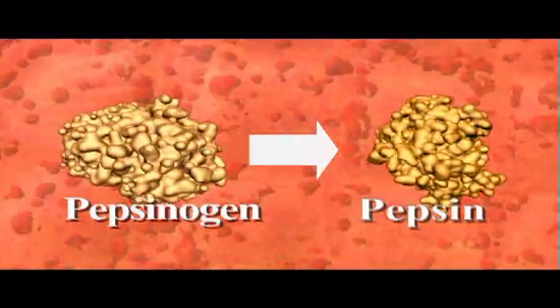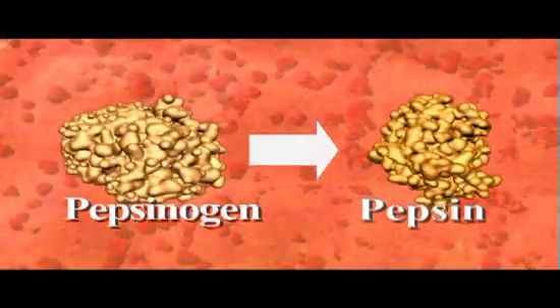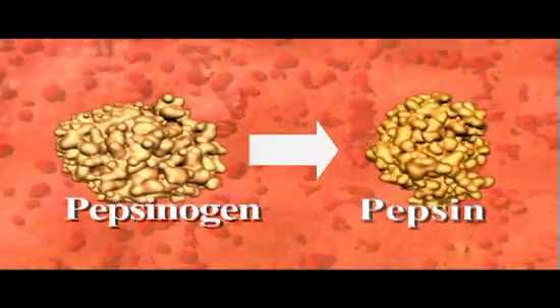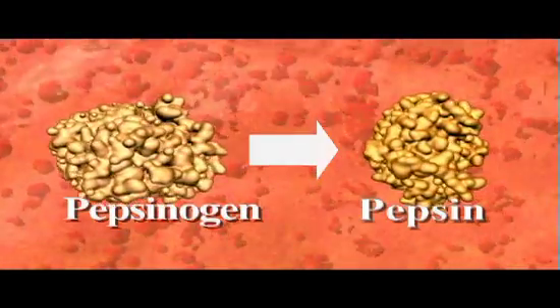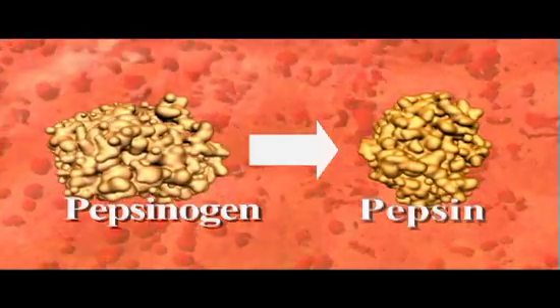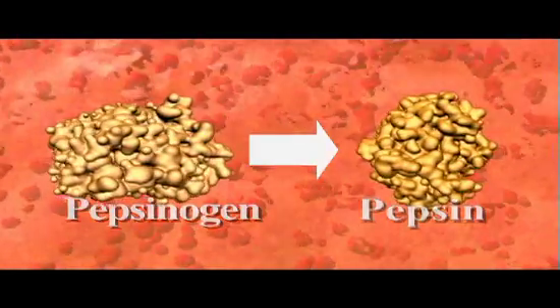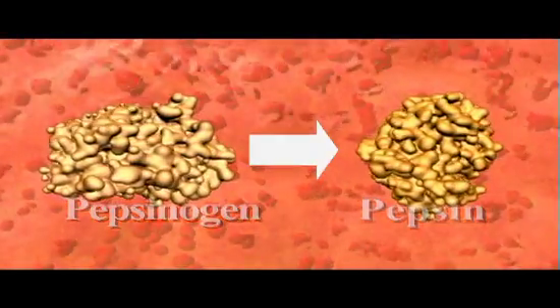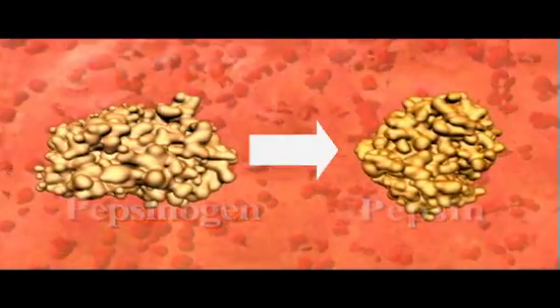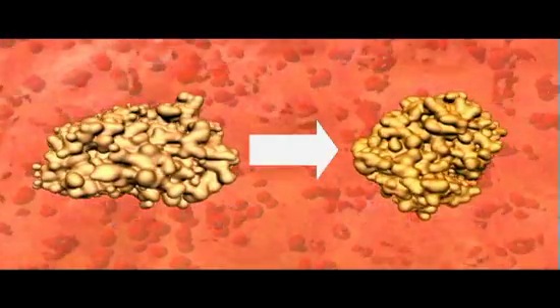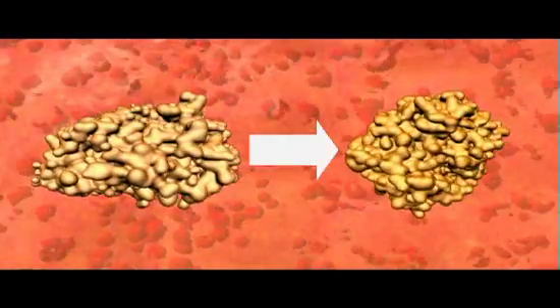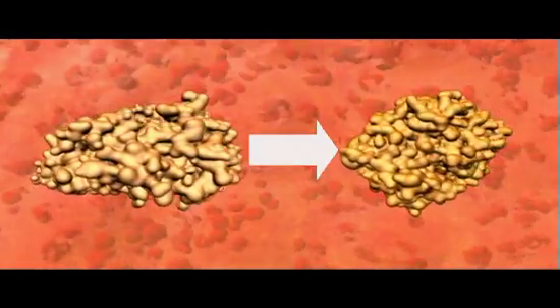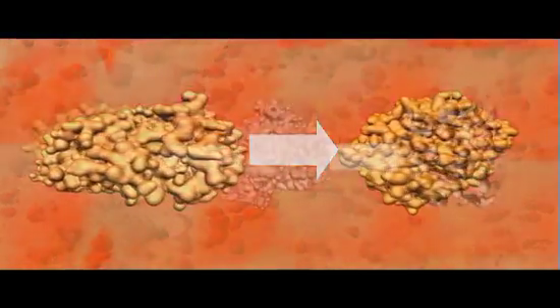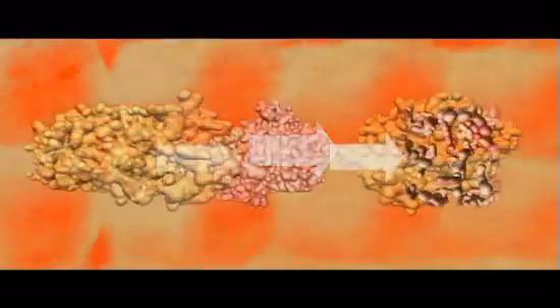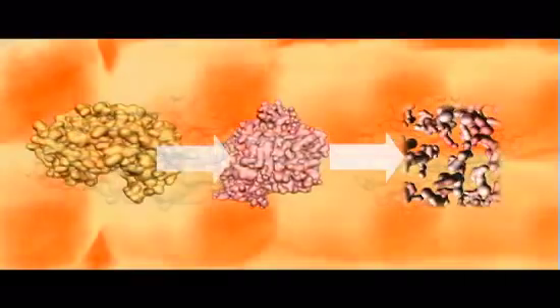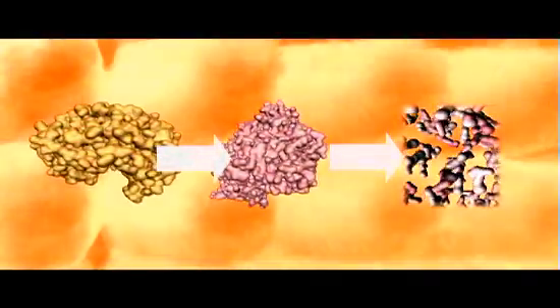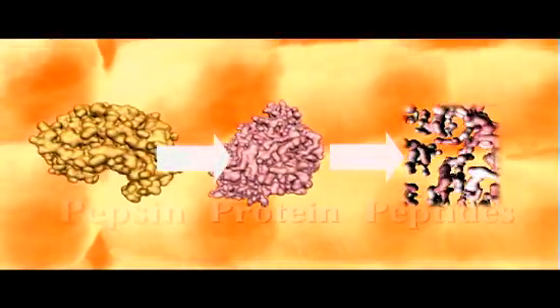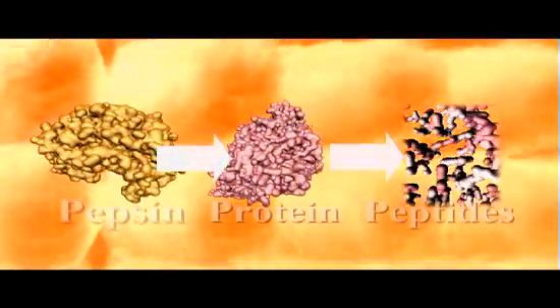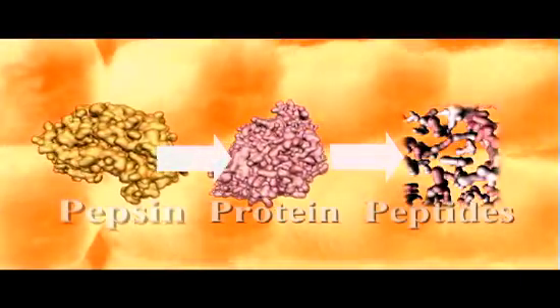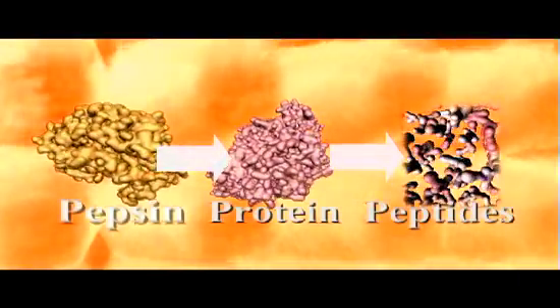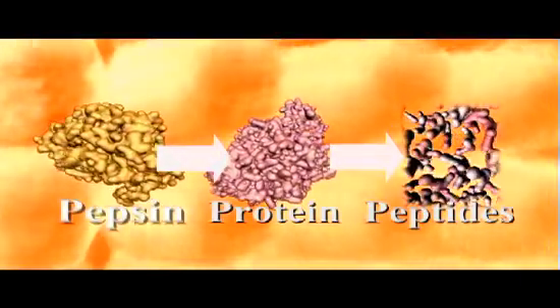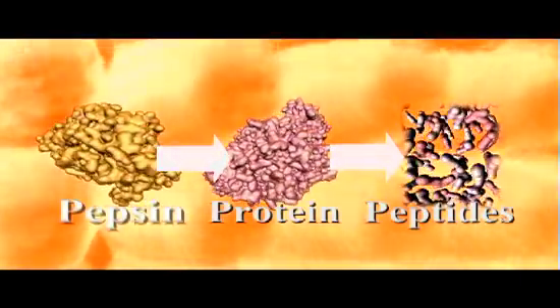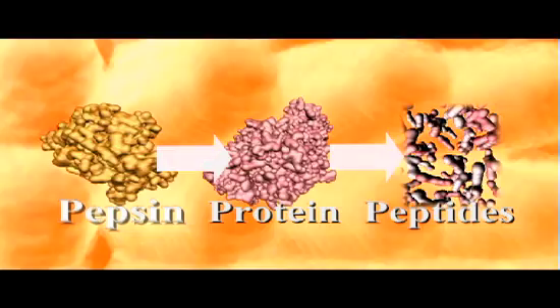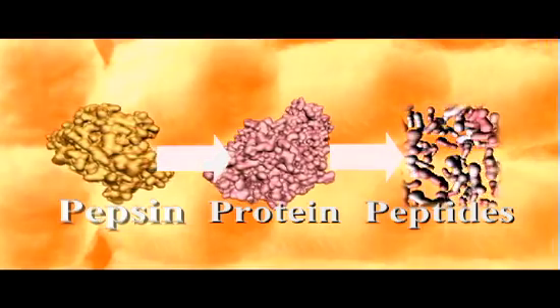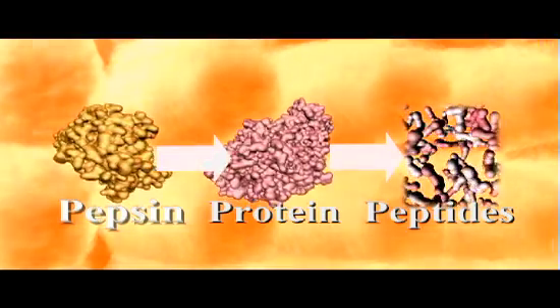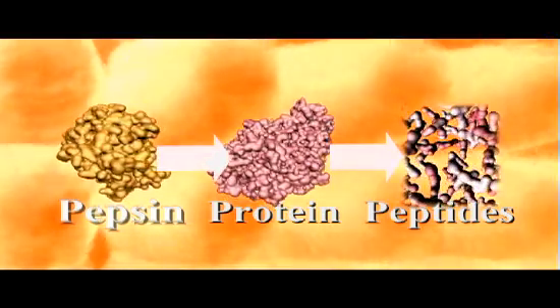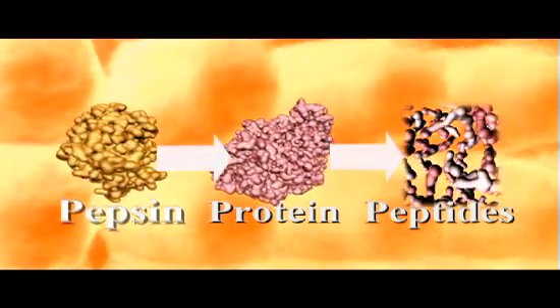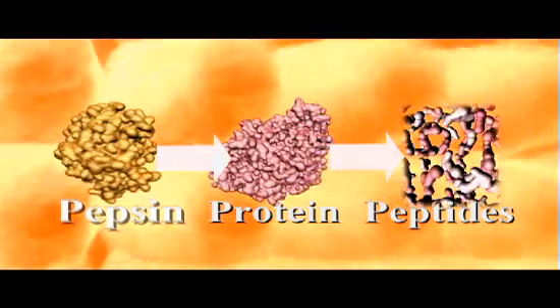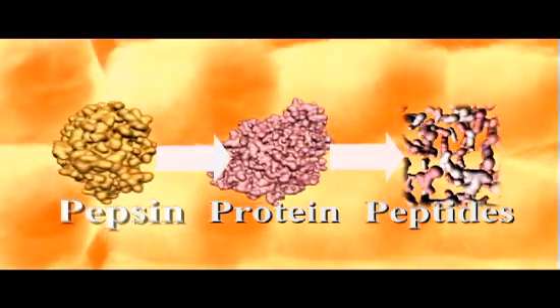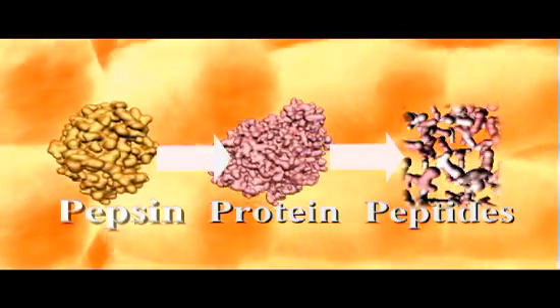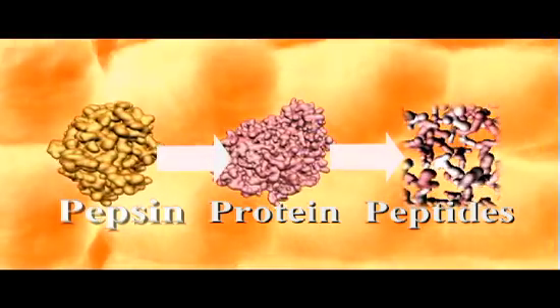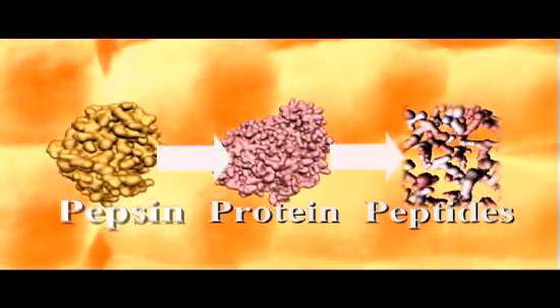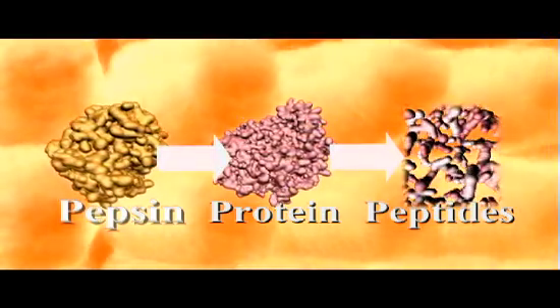Once pepsinogen is converted into pepsin, it breaks proteins down into shorter amino acid chains called peptides.